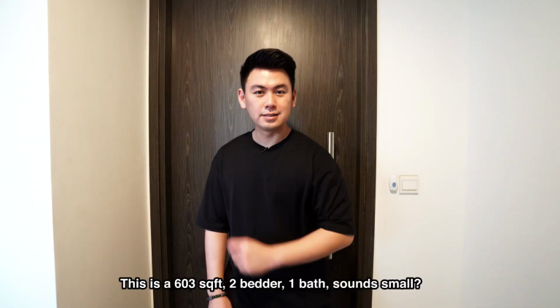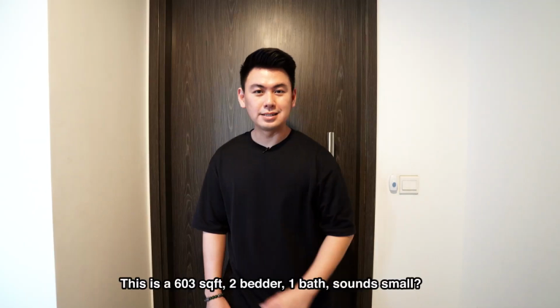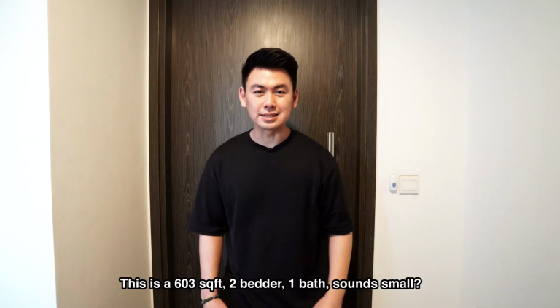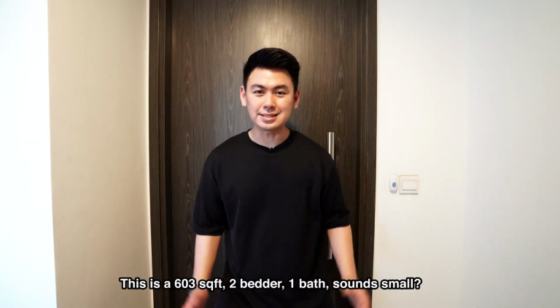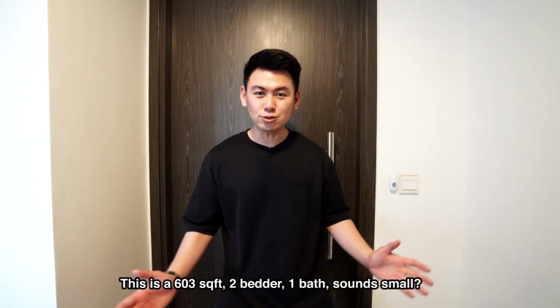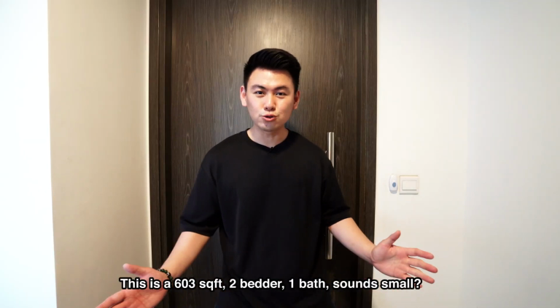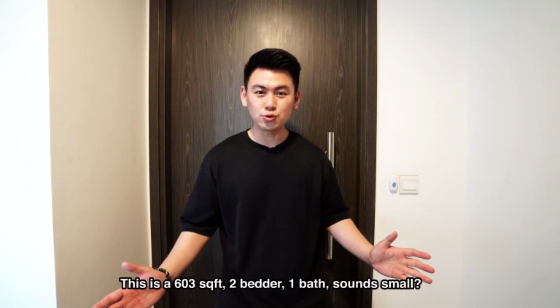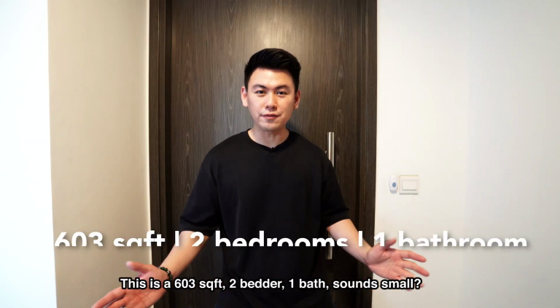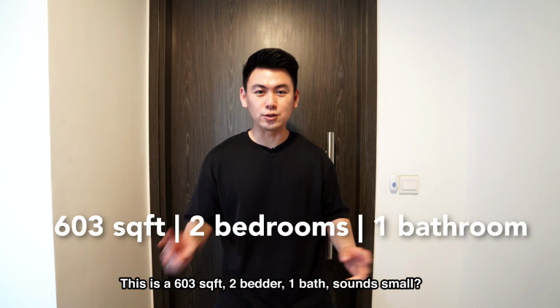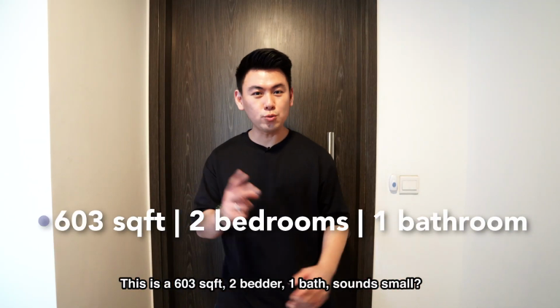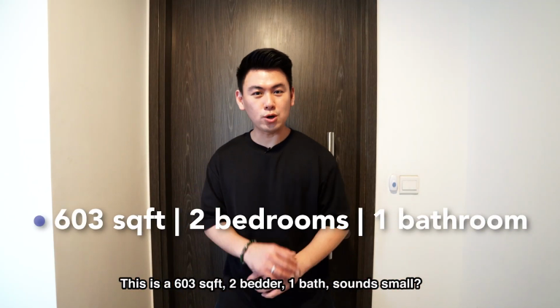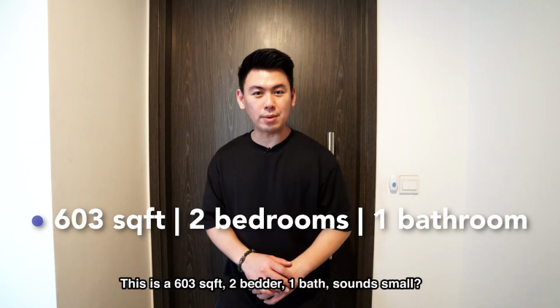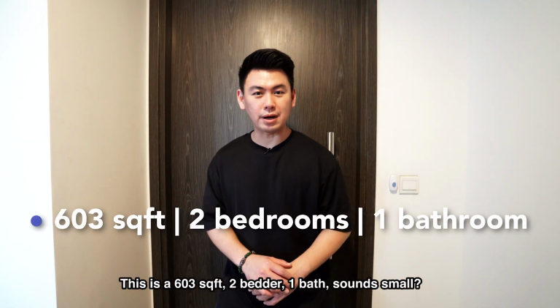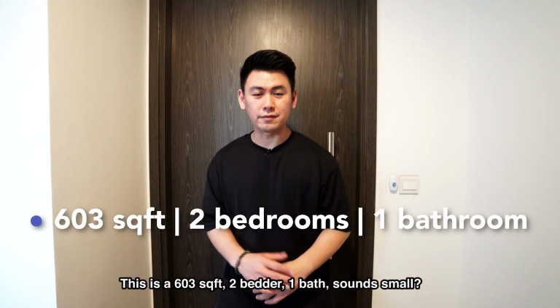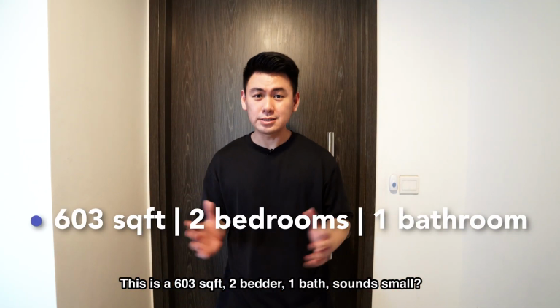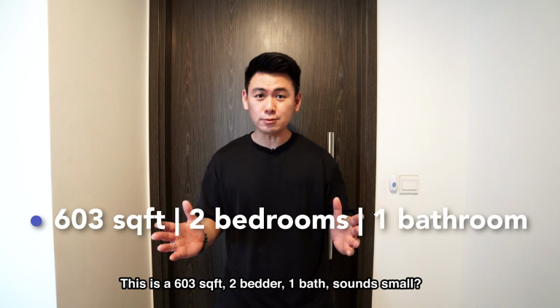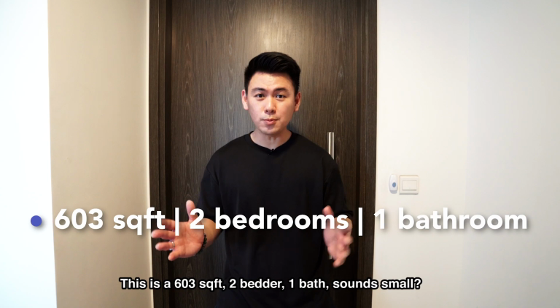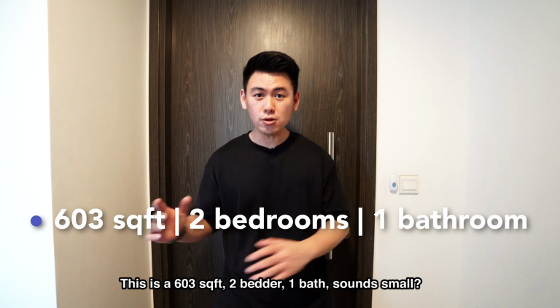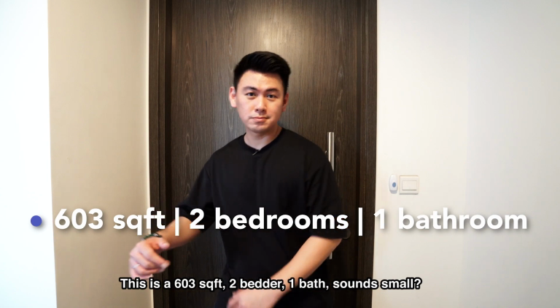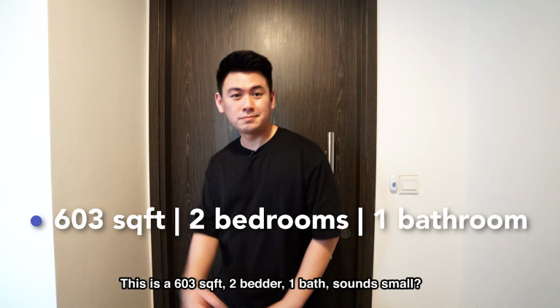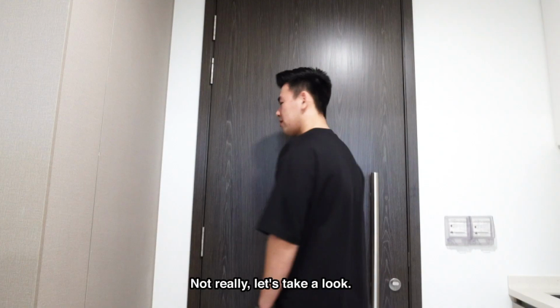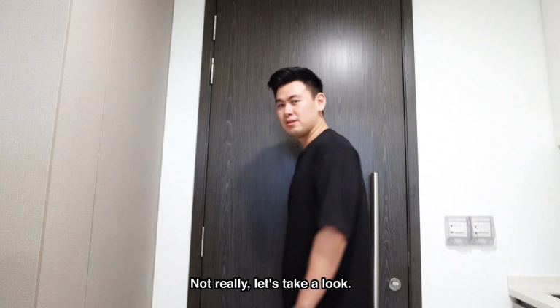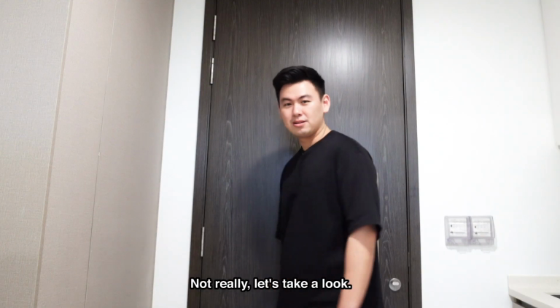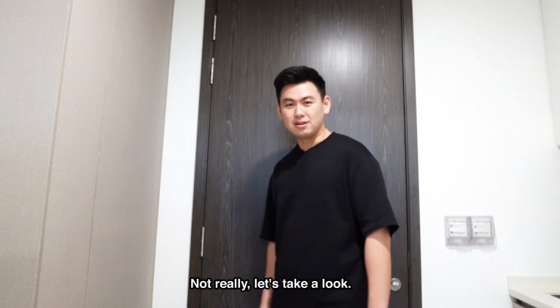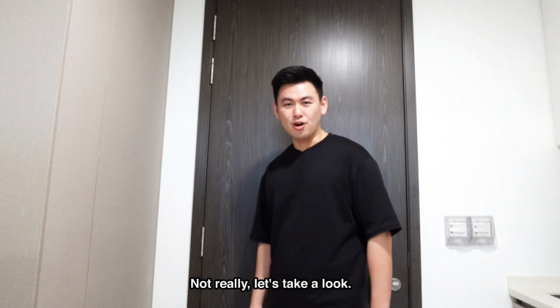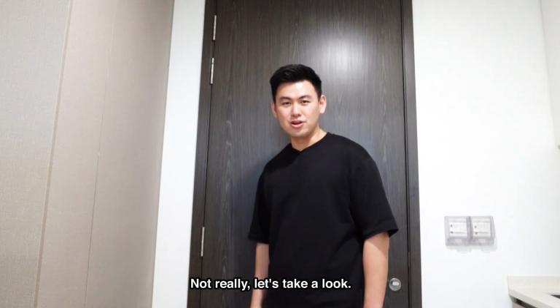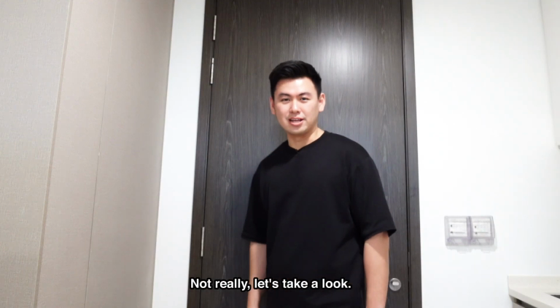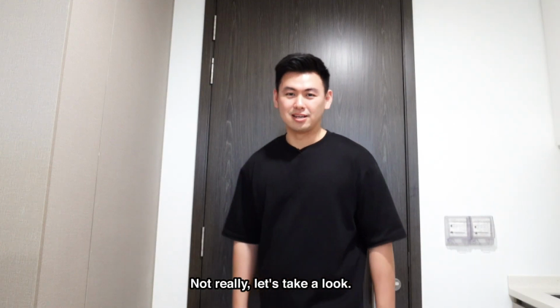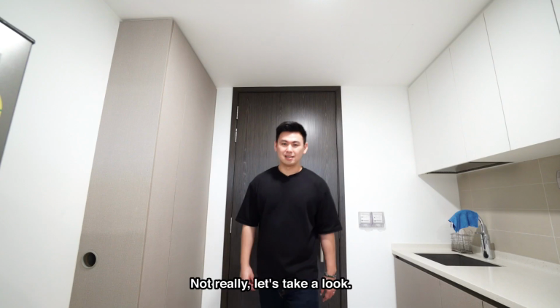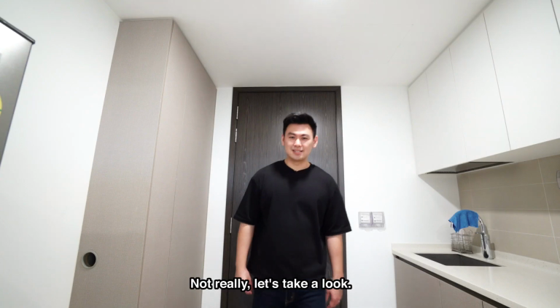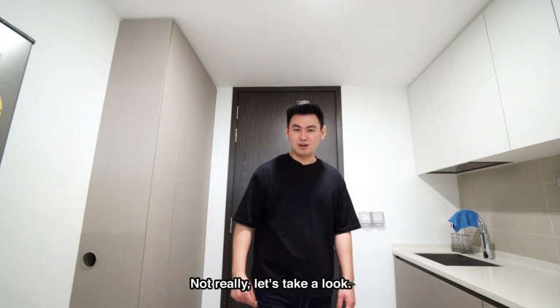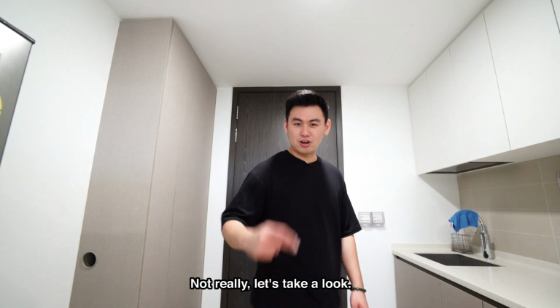This is a 603 square feet, two-bedded one bath. Sounds small? Not really, let's take a look.